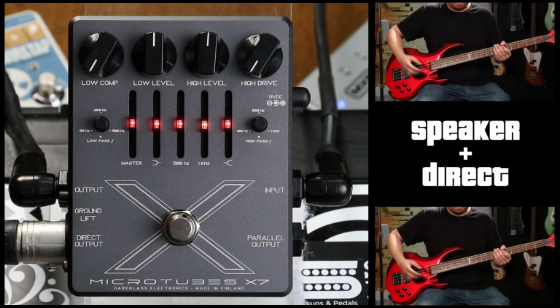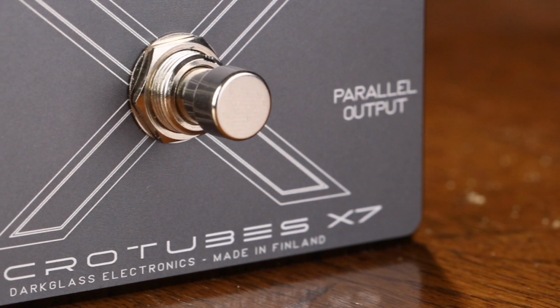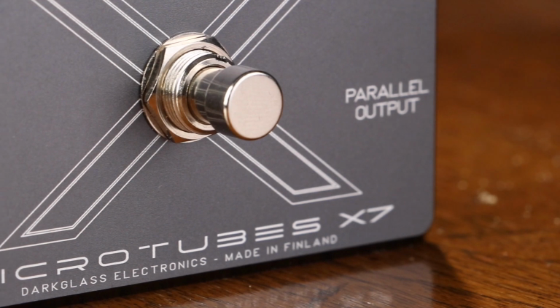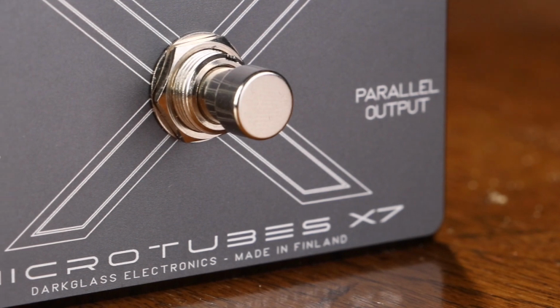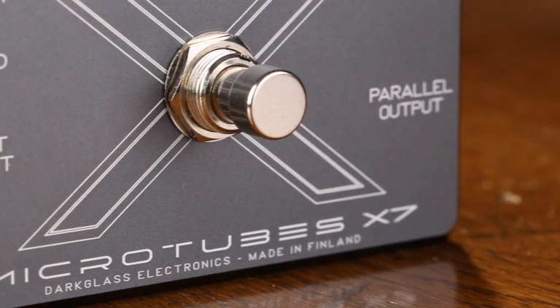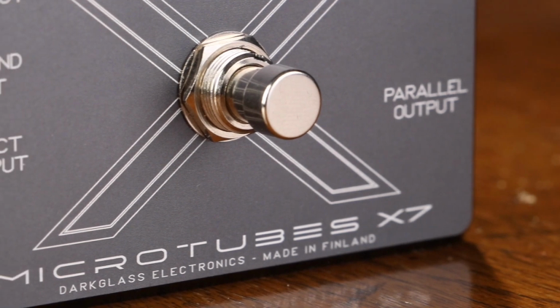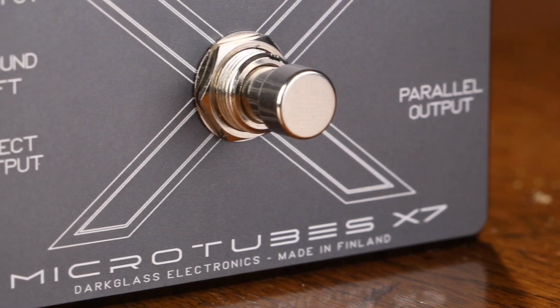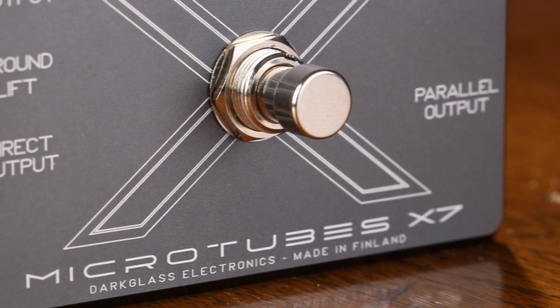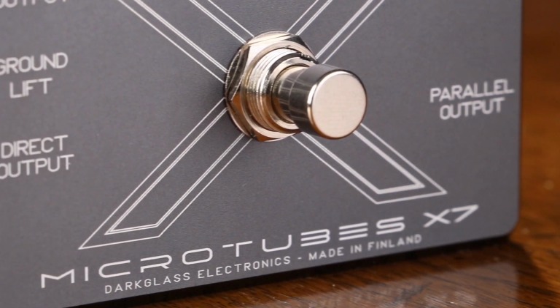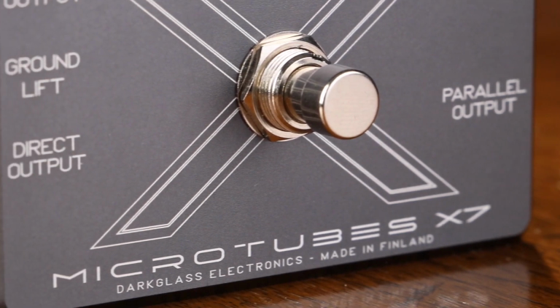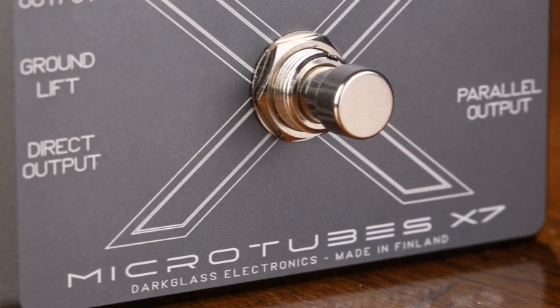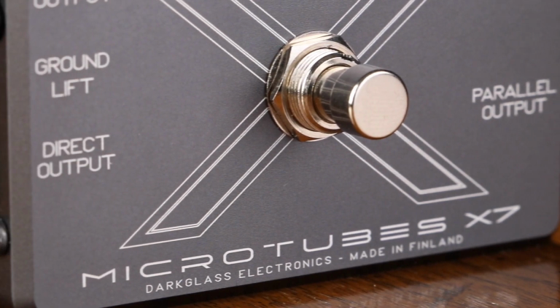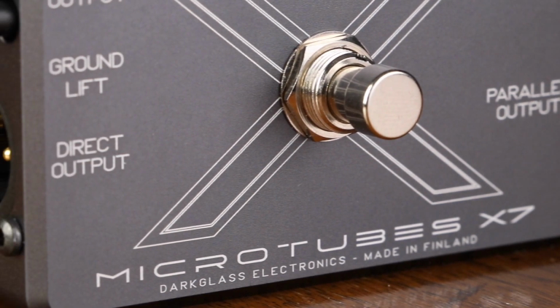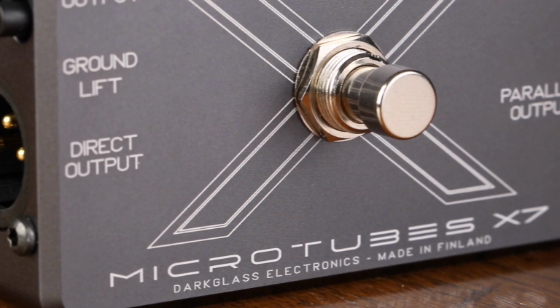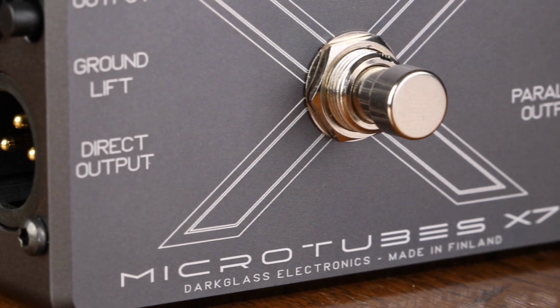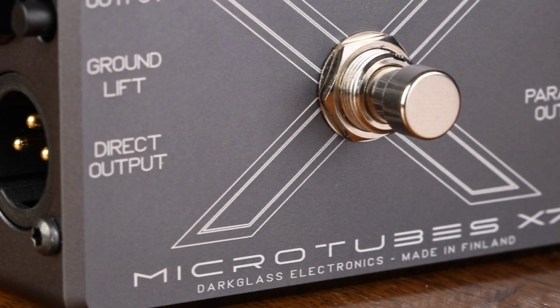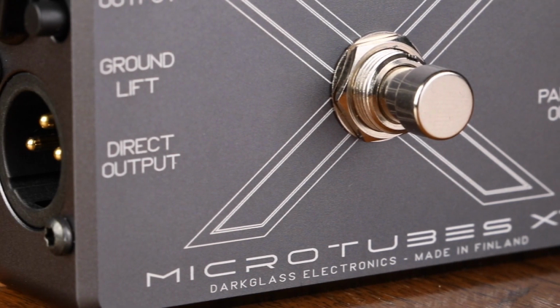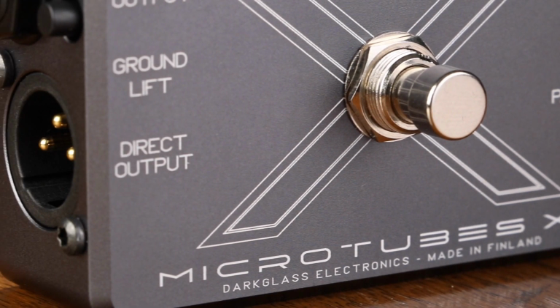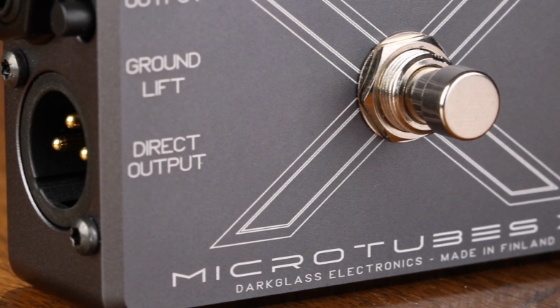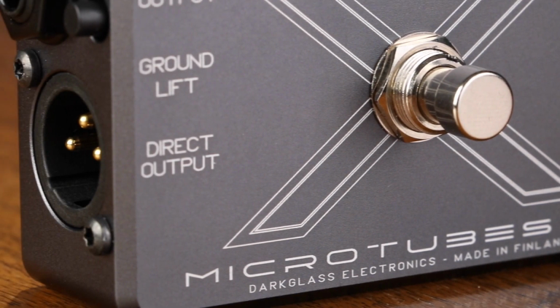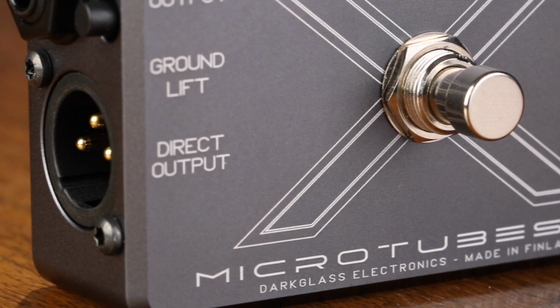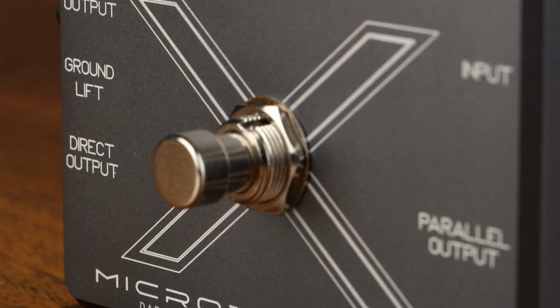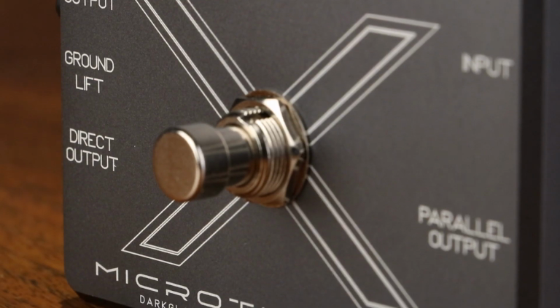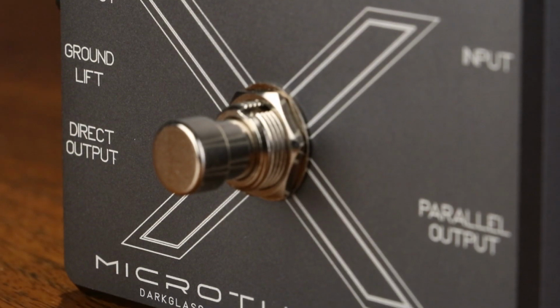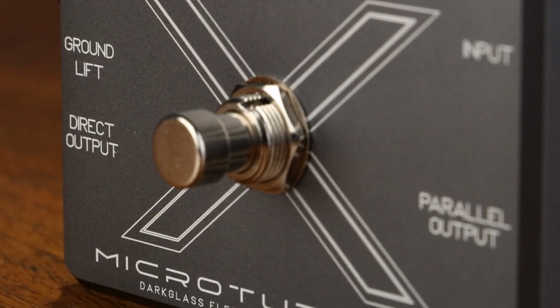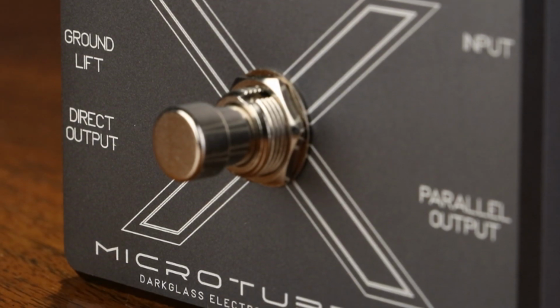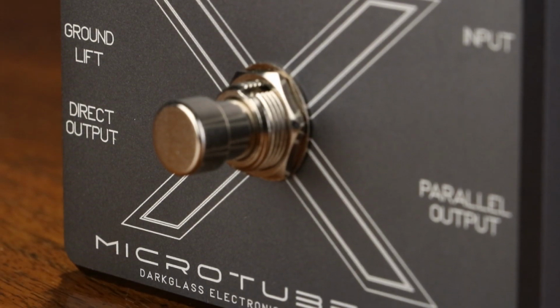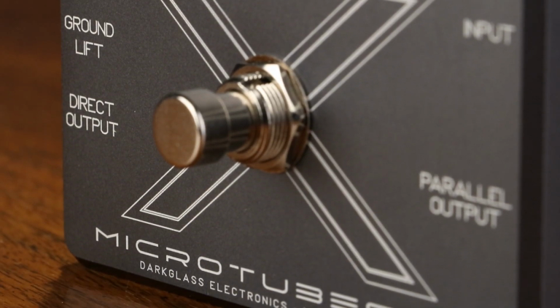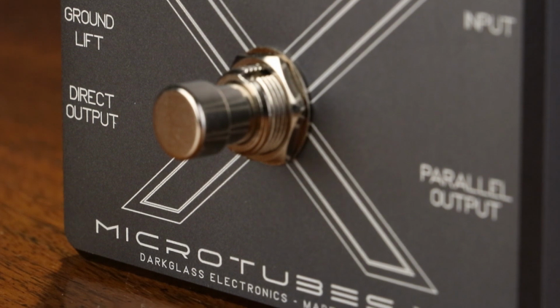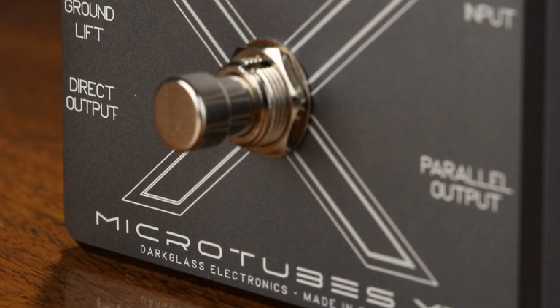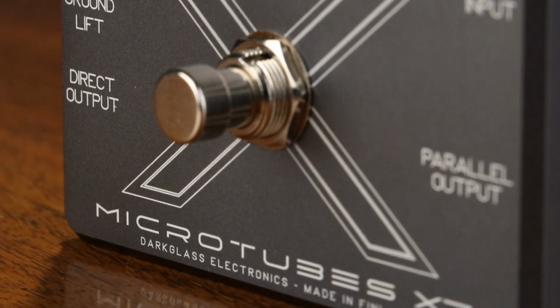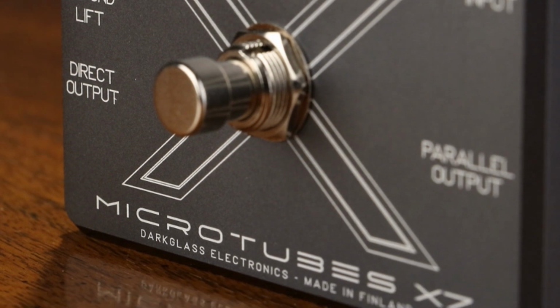The Microtubes X7 comes equipped with a balanced direct out with ground lift, as well as a parallel out to send your clean signal to another amp.